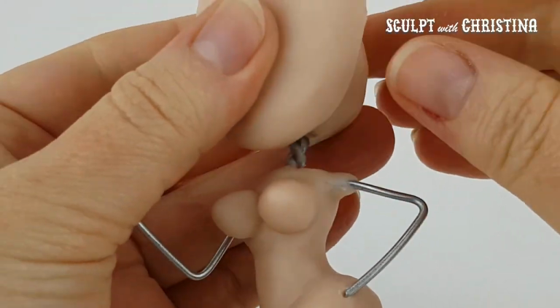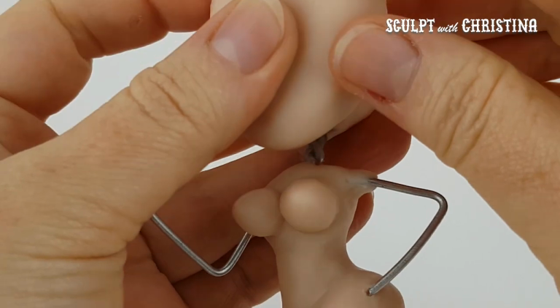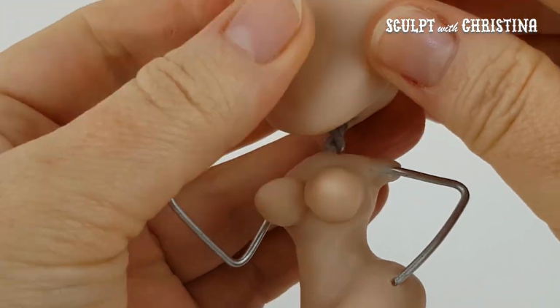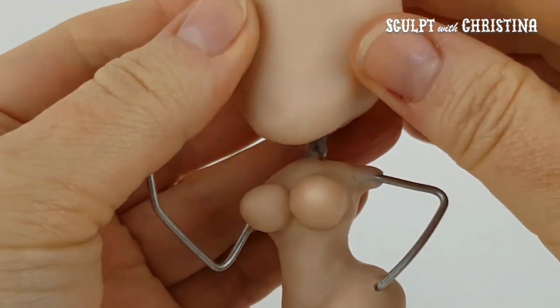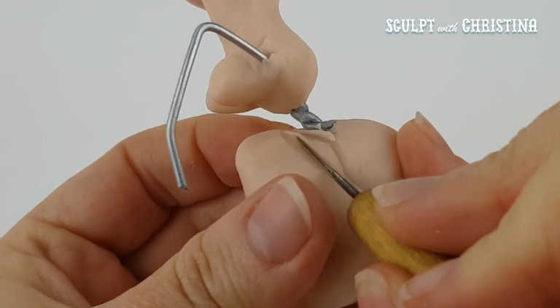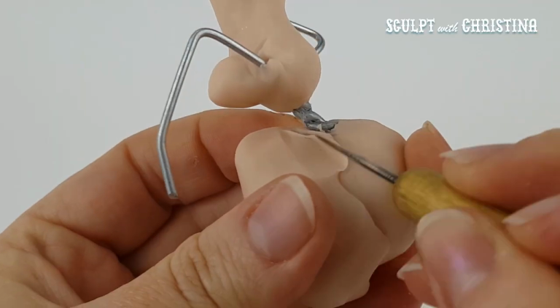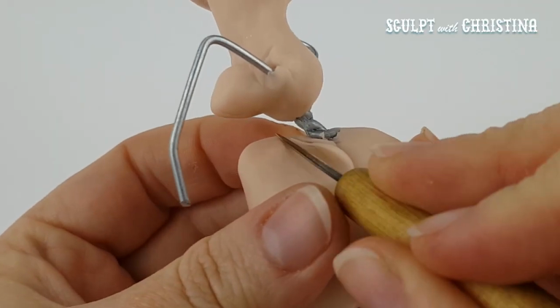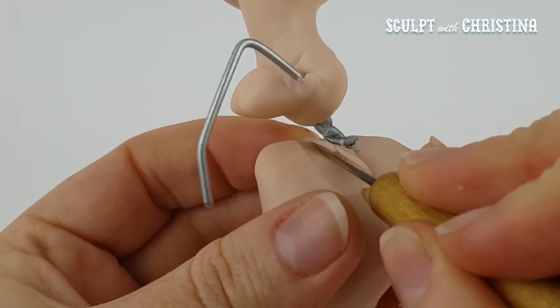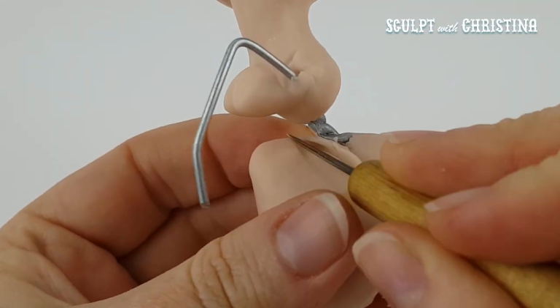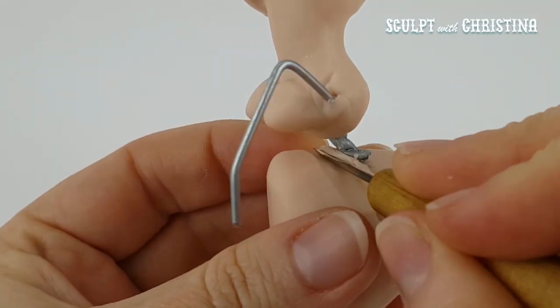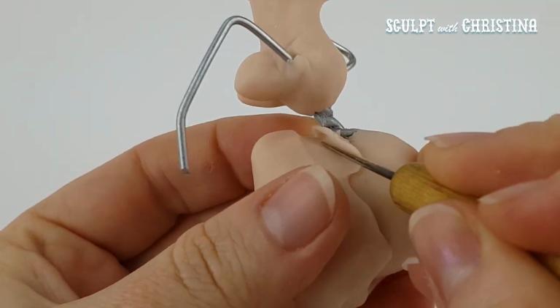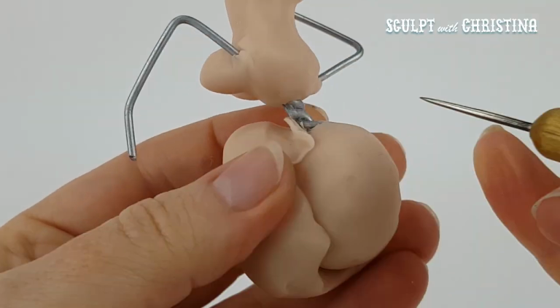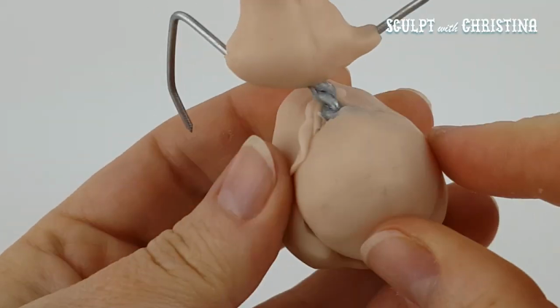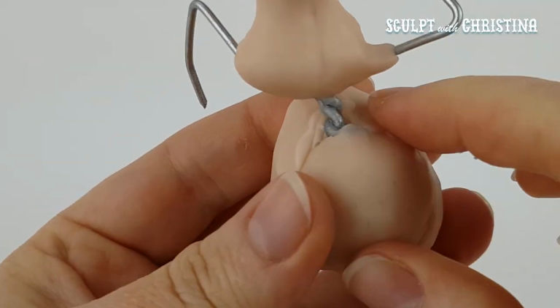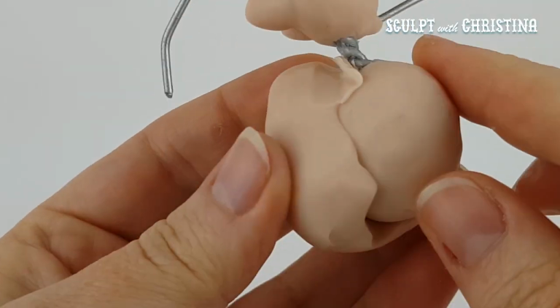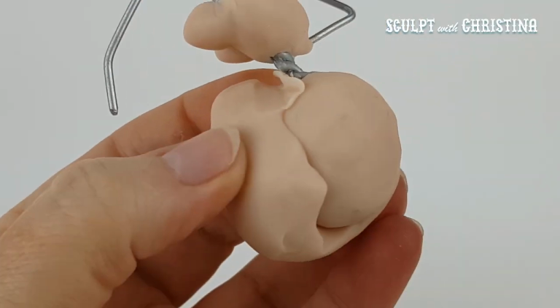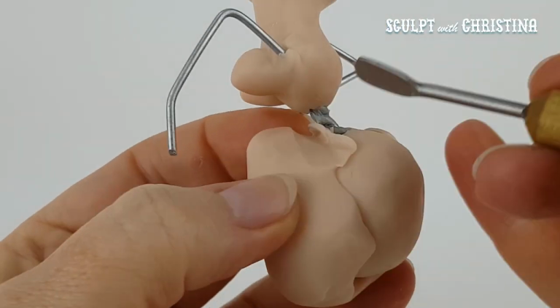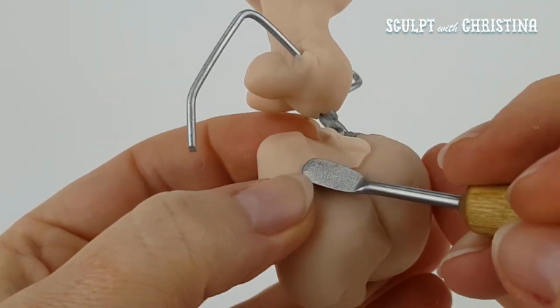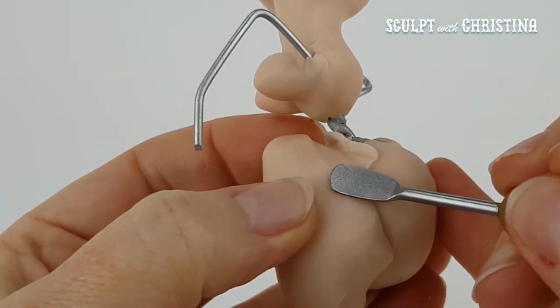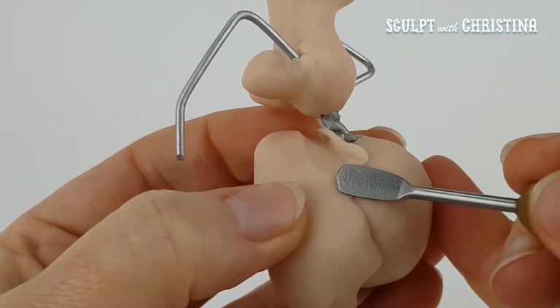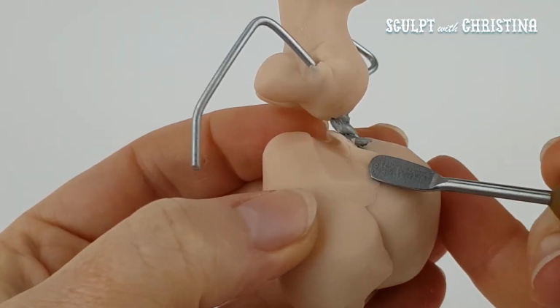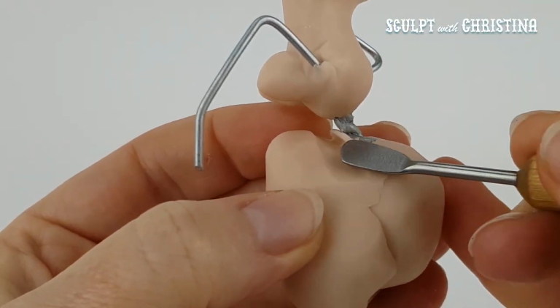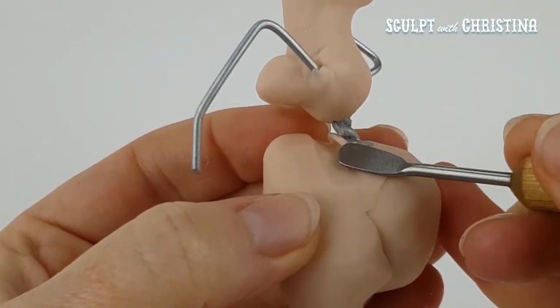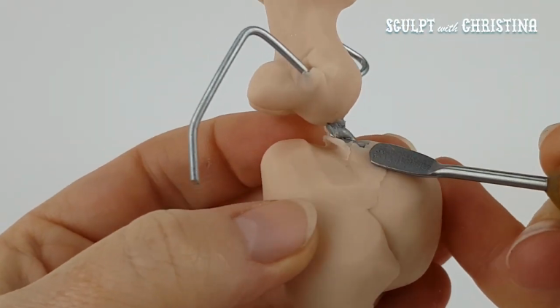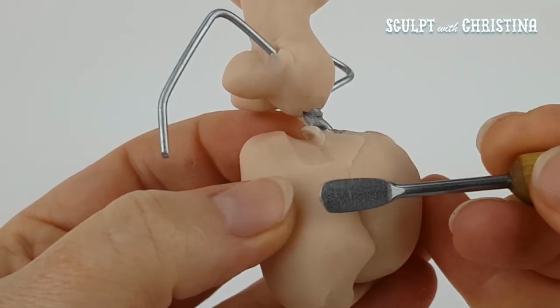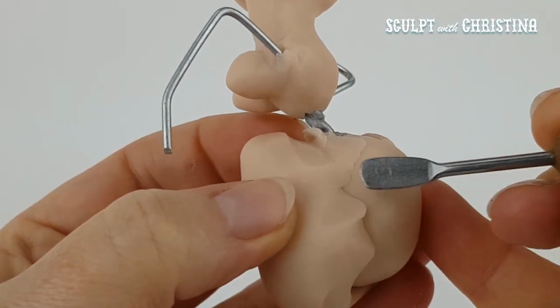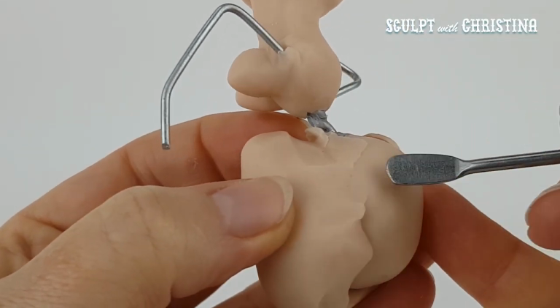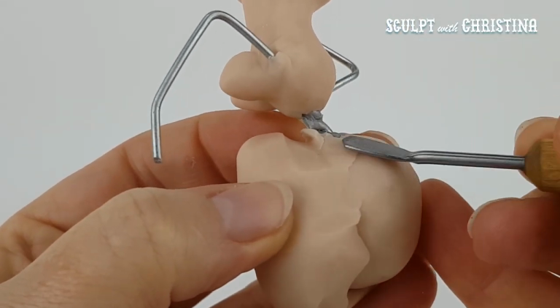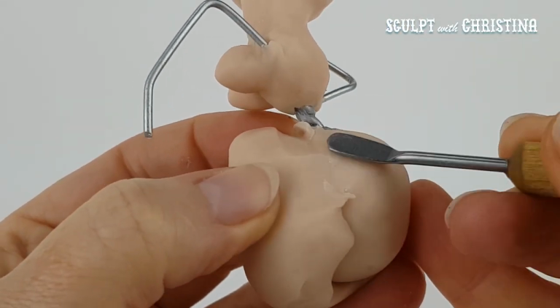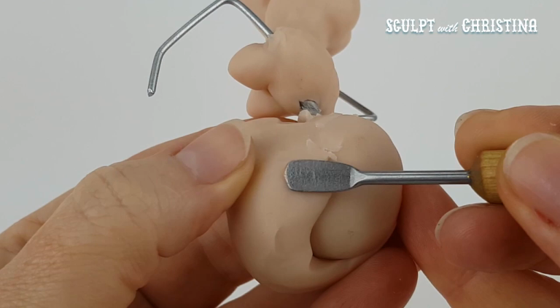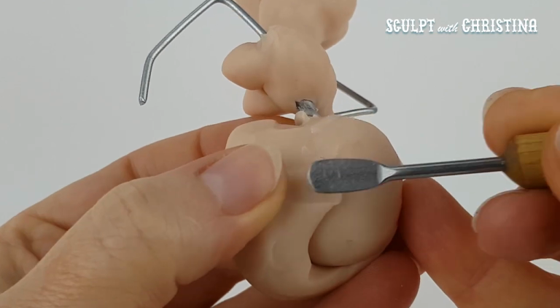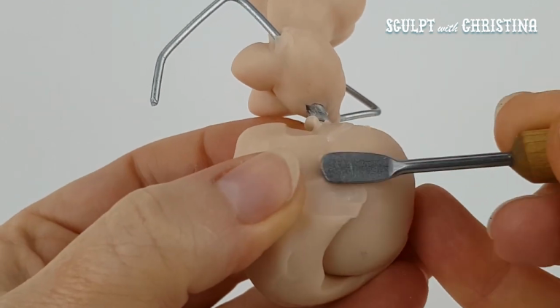So the first thing I did was an armature, which is not in the video, and started to sculpt the body.